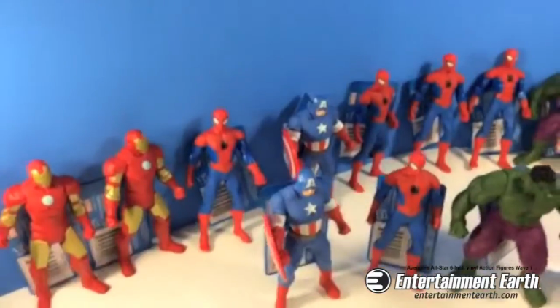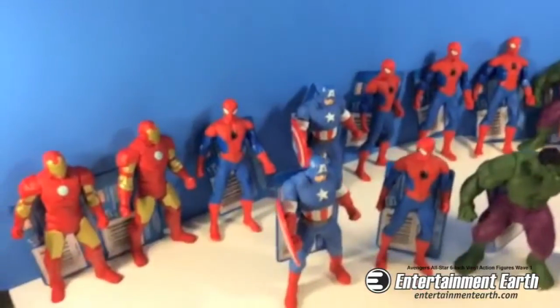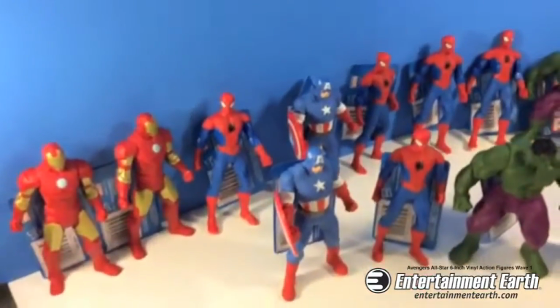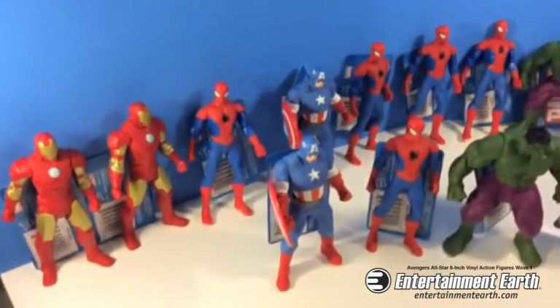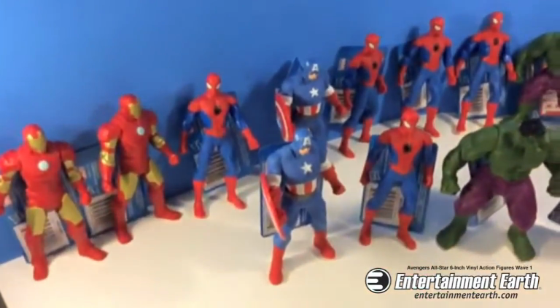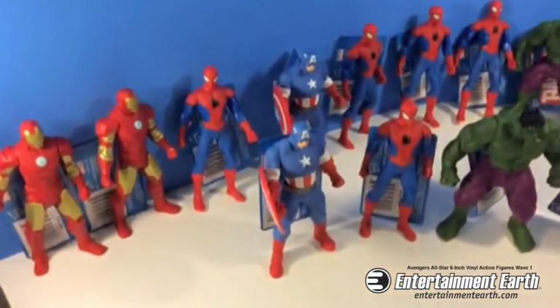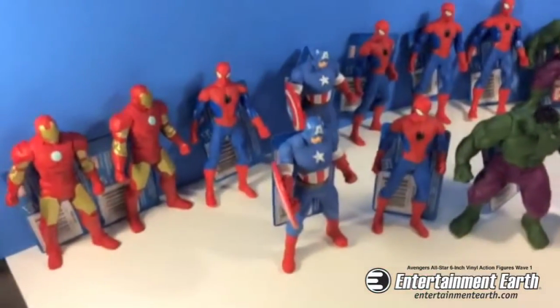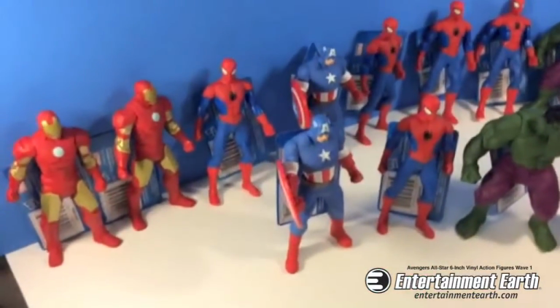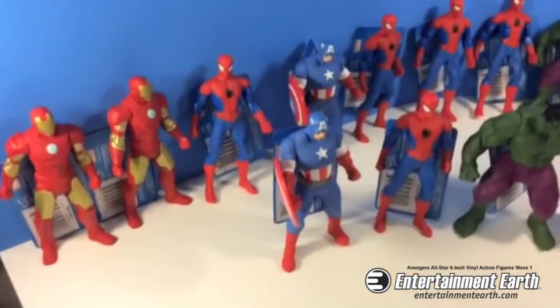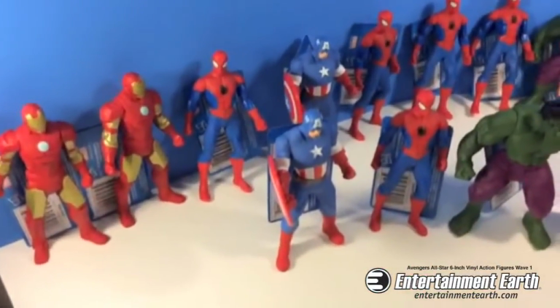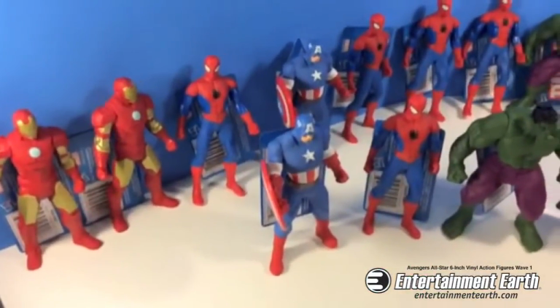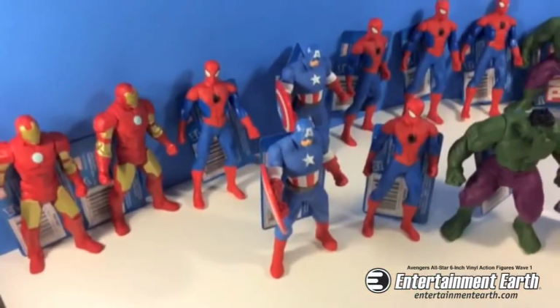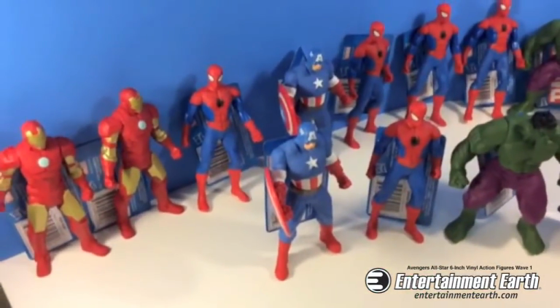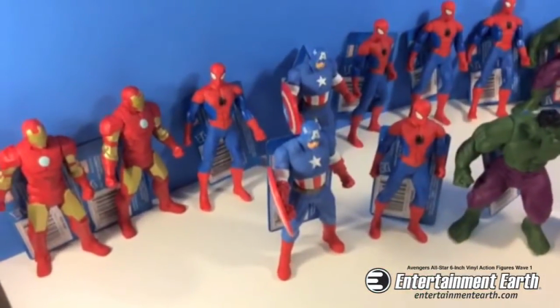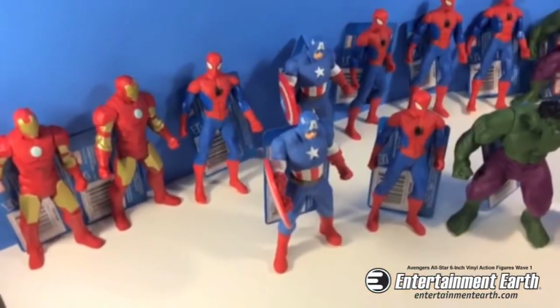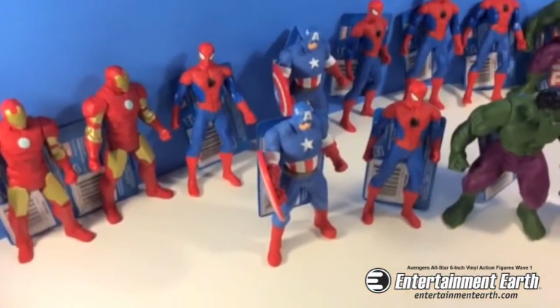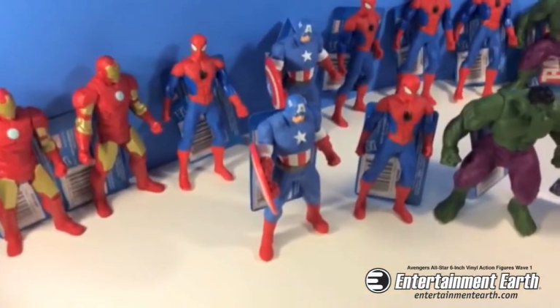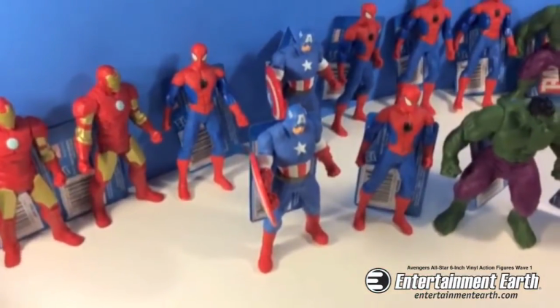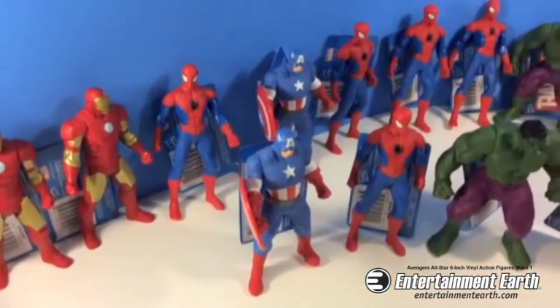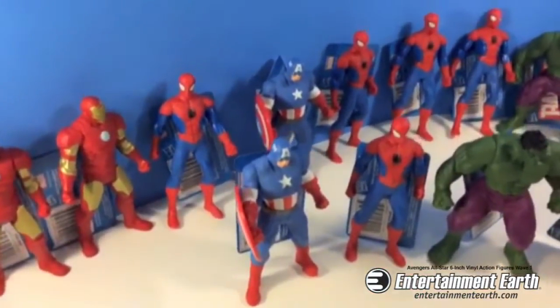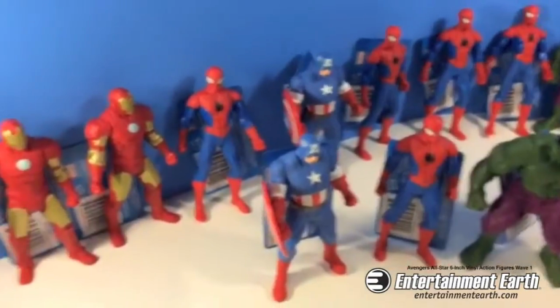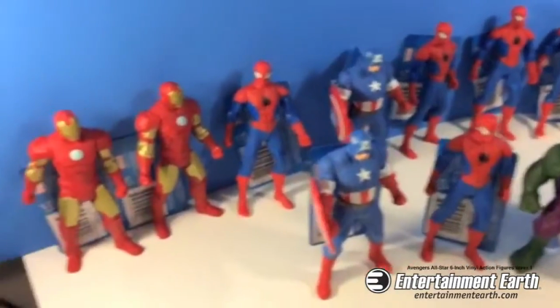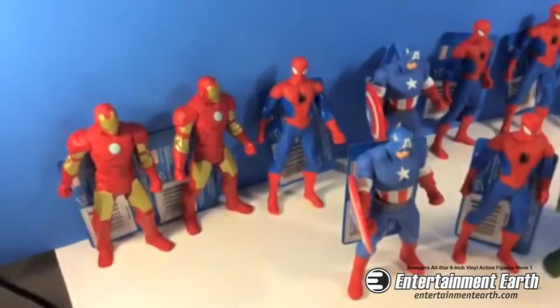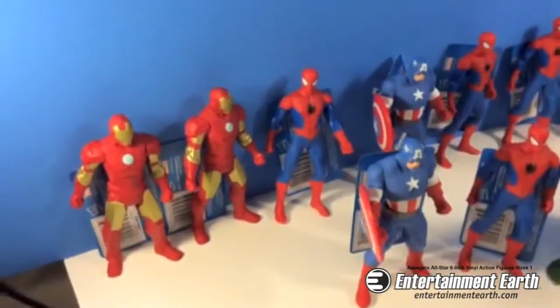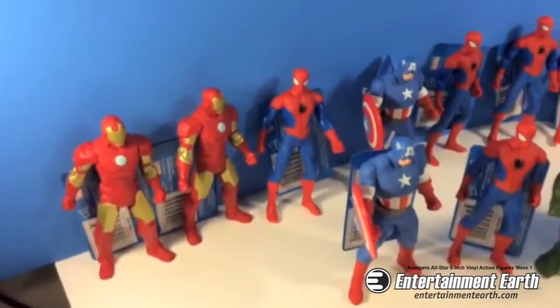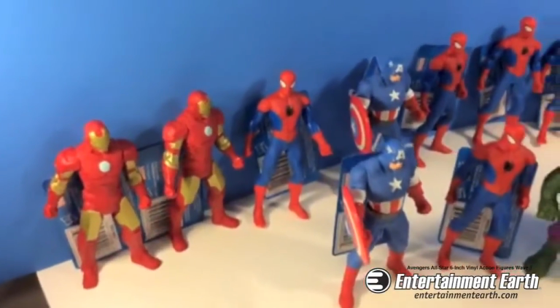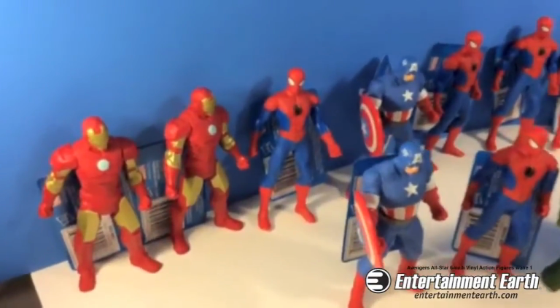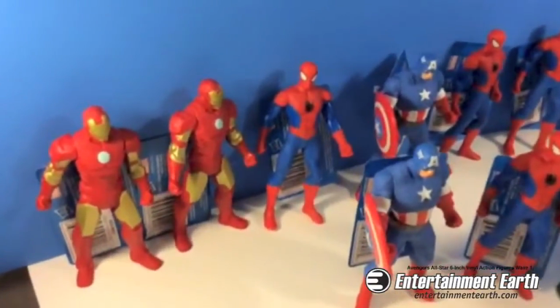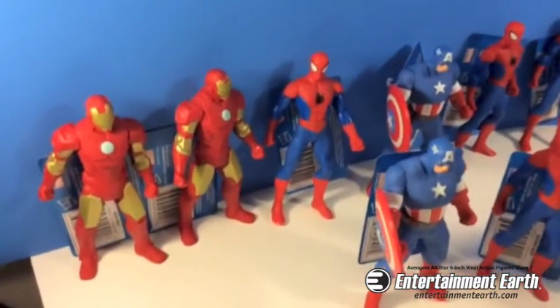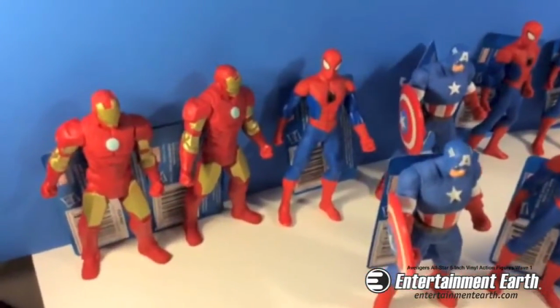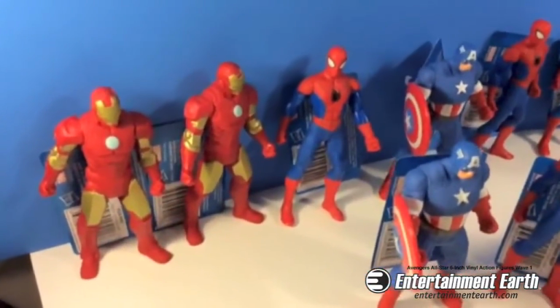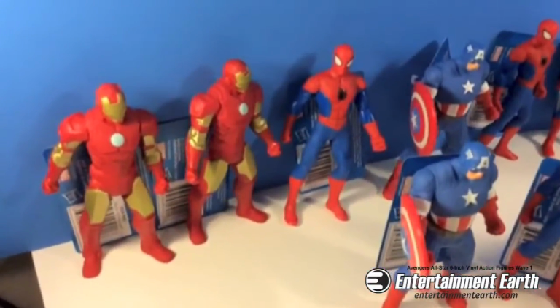Here it is, here's the whole set. You've got four Iron Mans, five Spideys, four Hulks, and three Captain Americas.